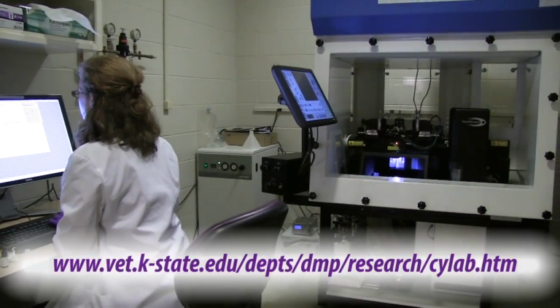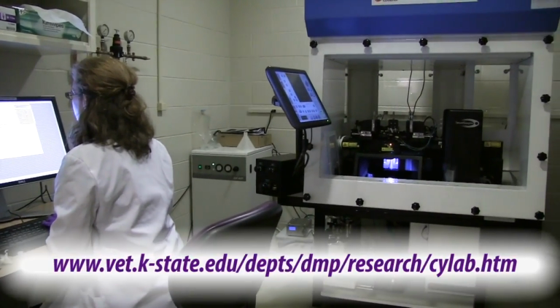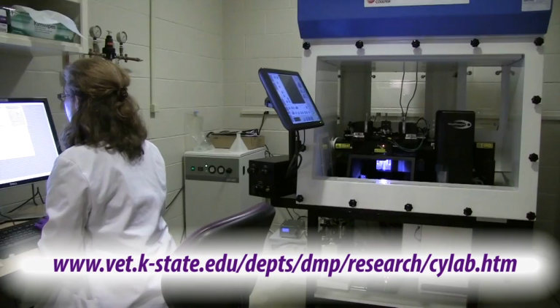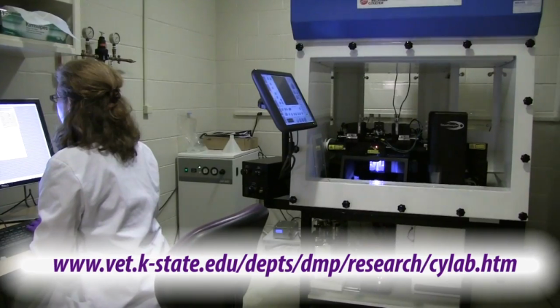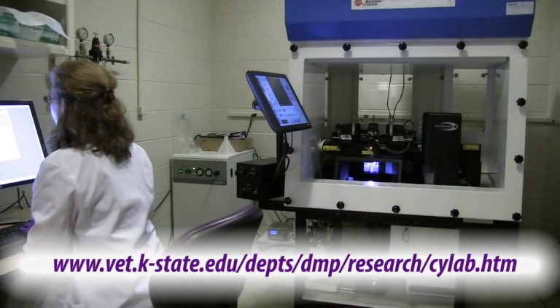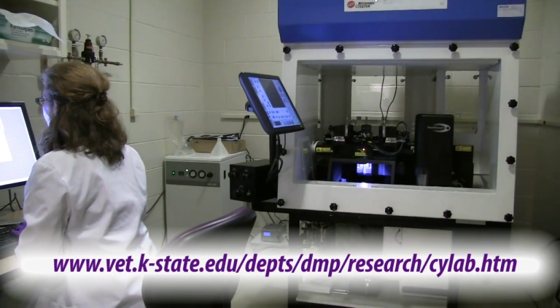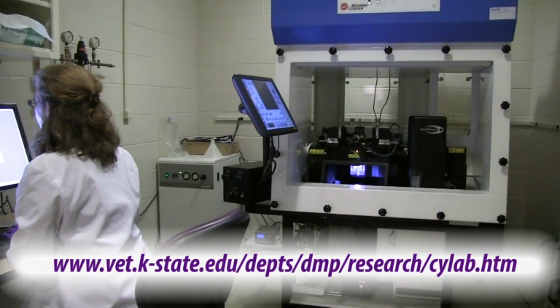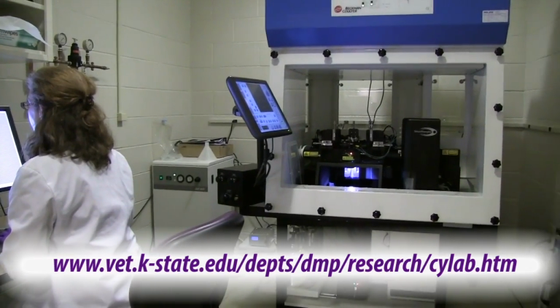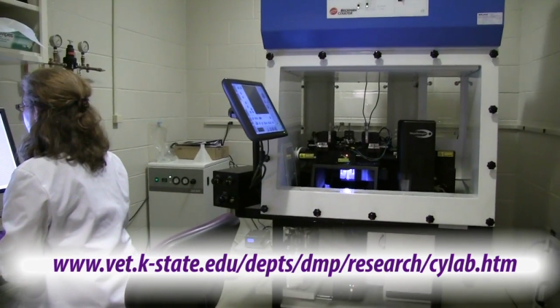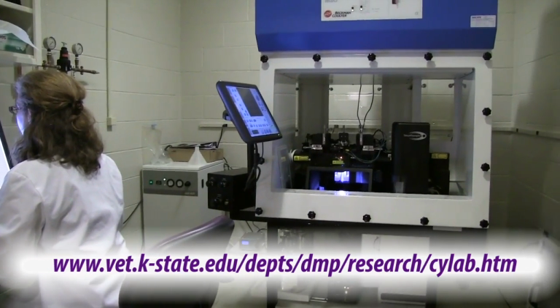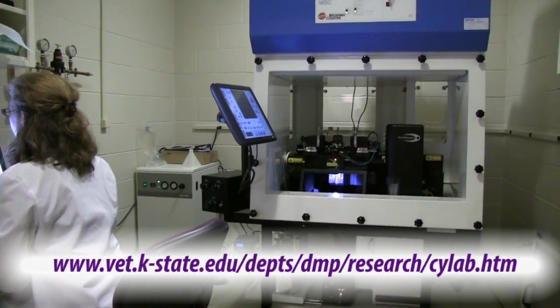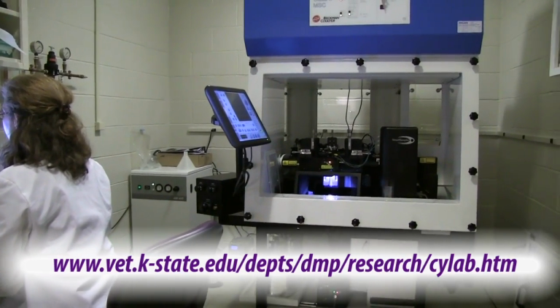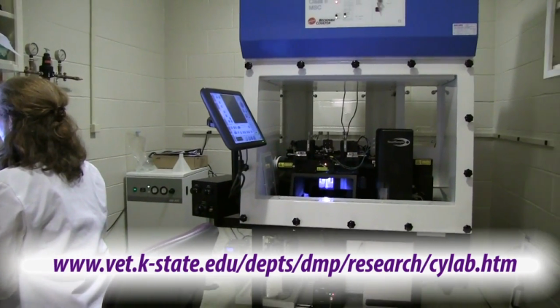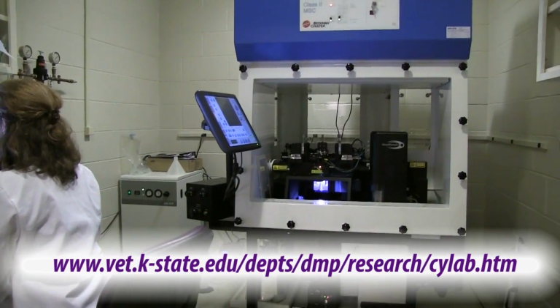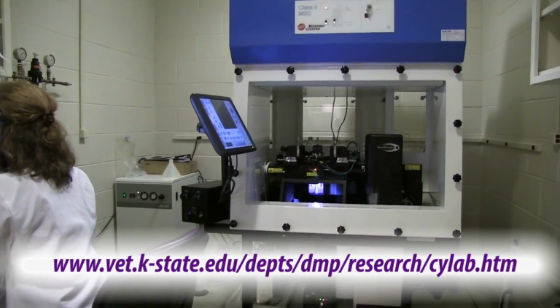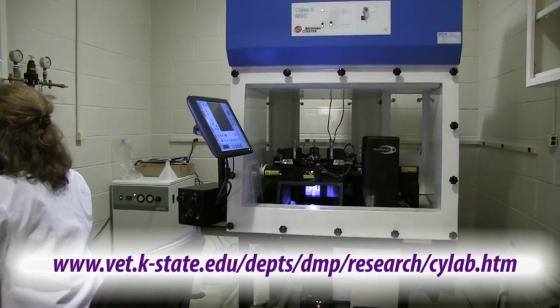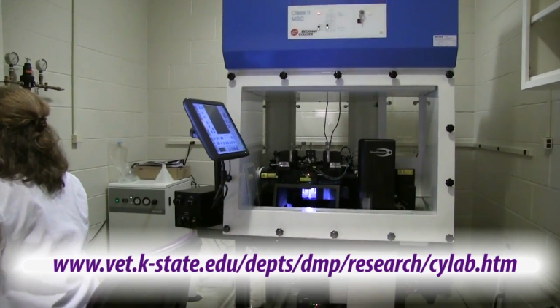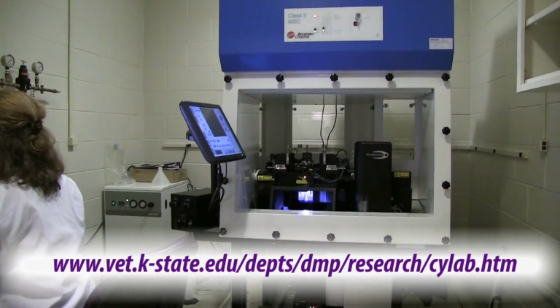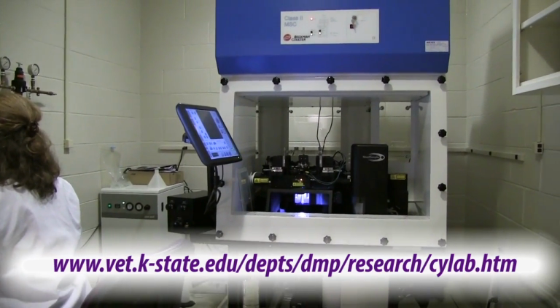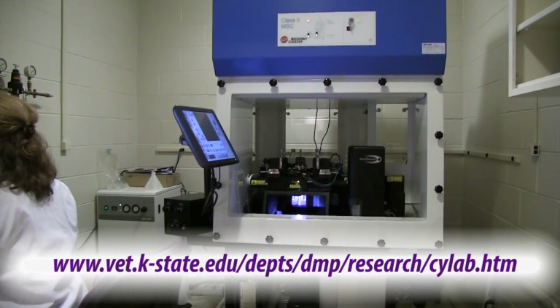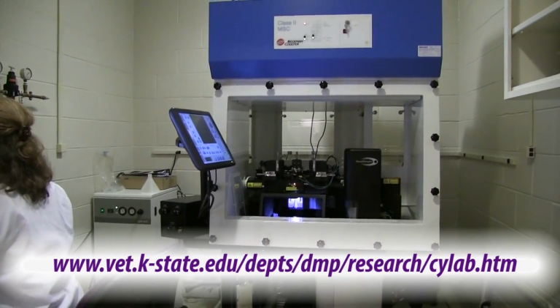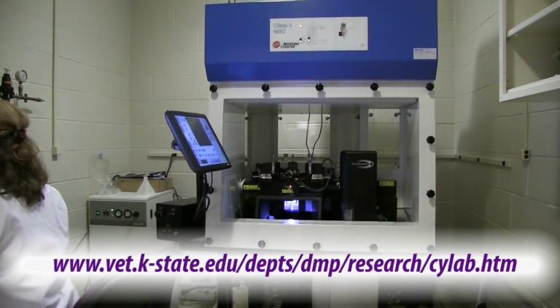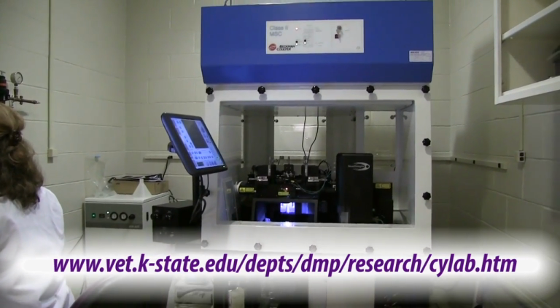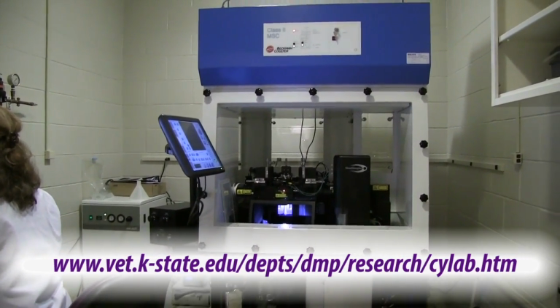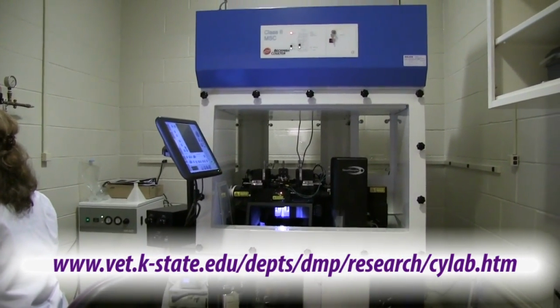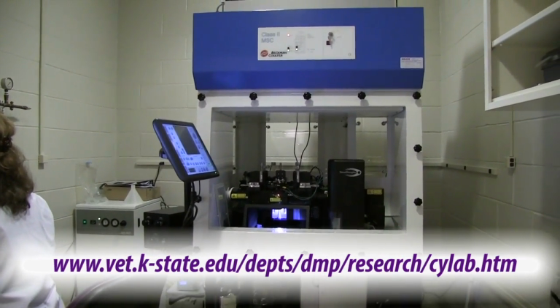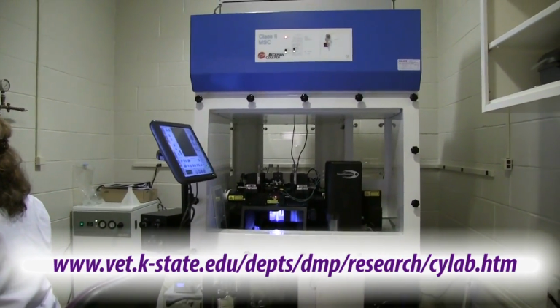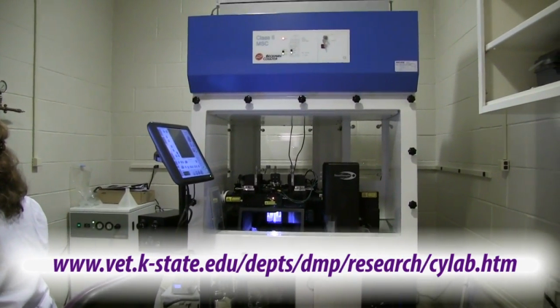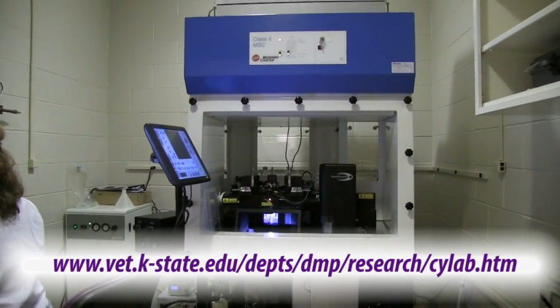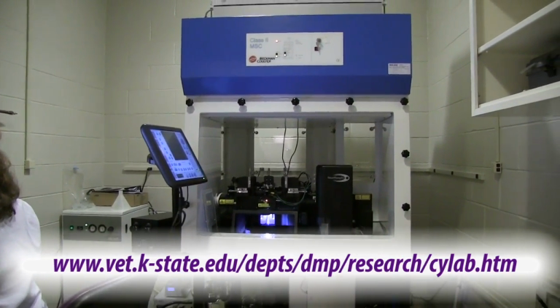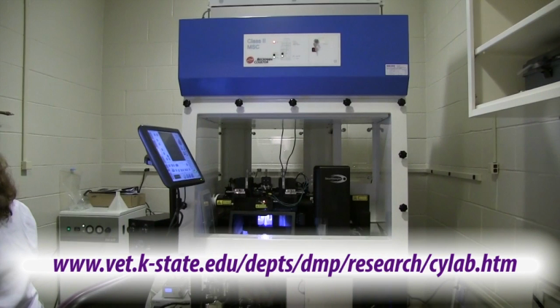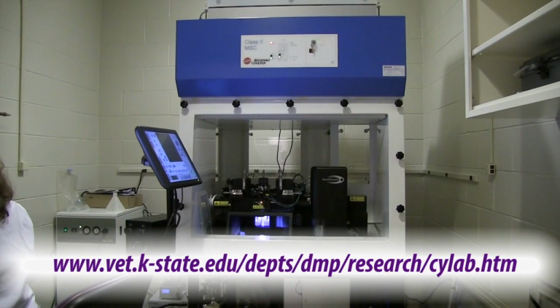To learn more about the Flow Cytometry Lab and its capabilities, please visit the lab's website. Thank you for joining us and we're excited for today.